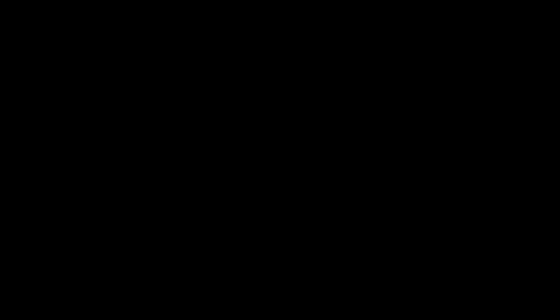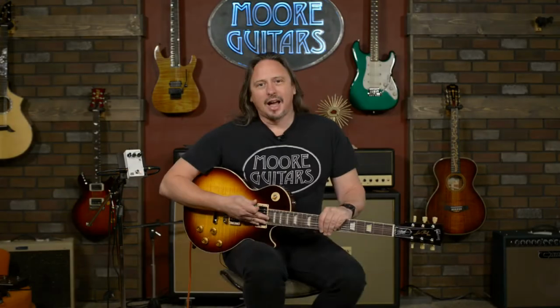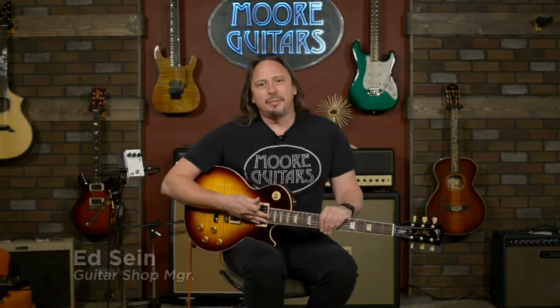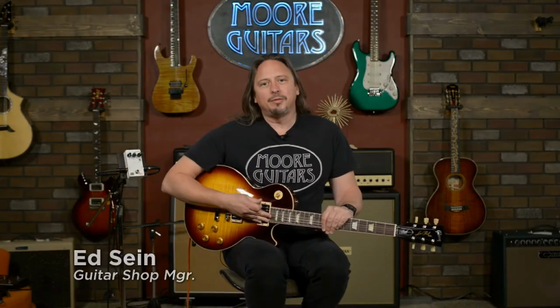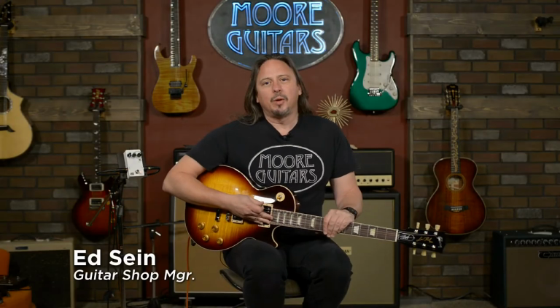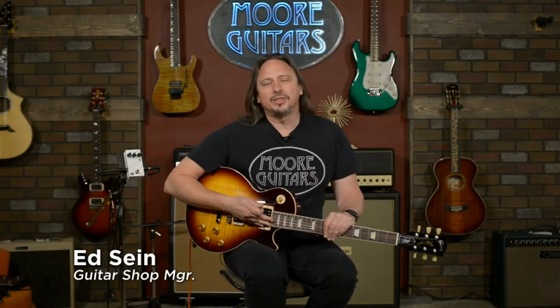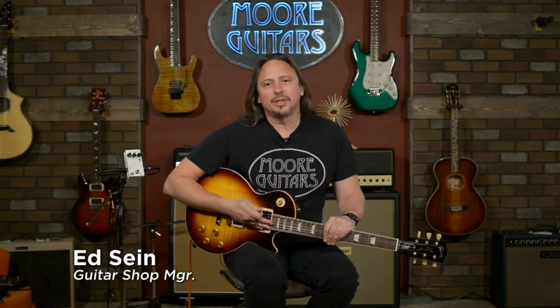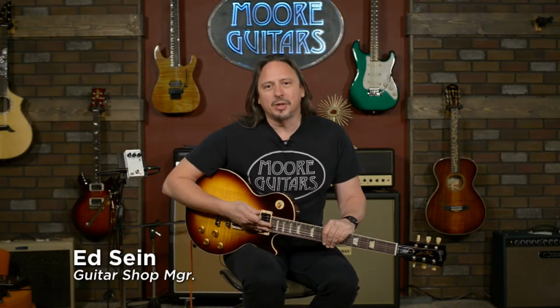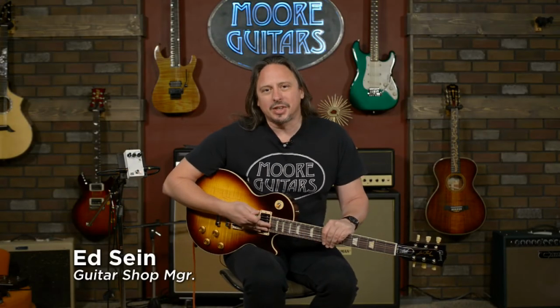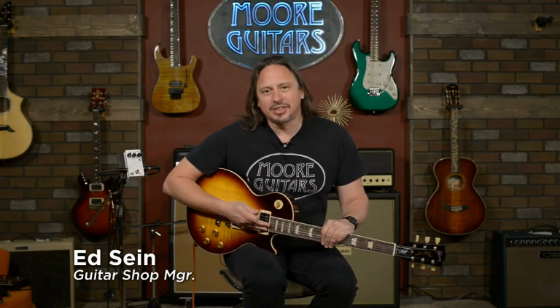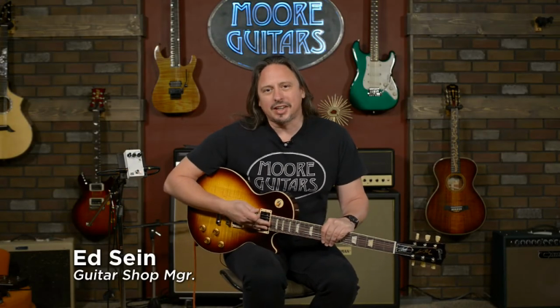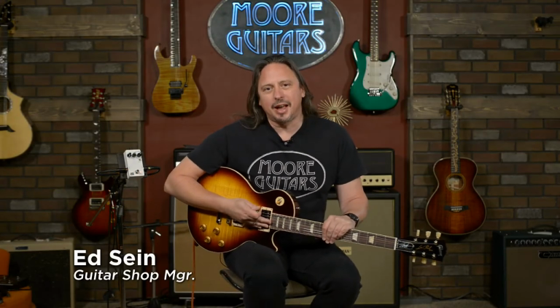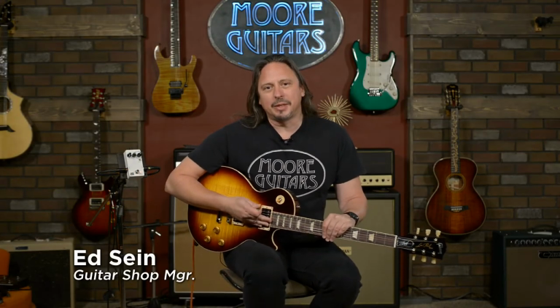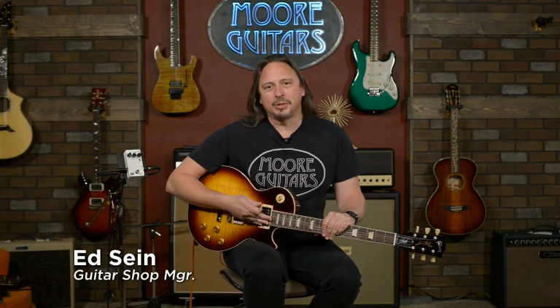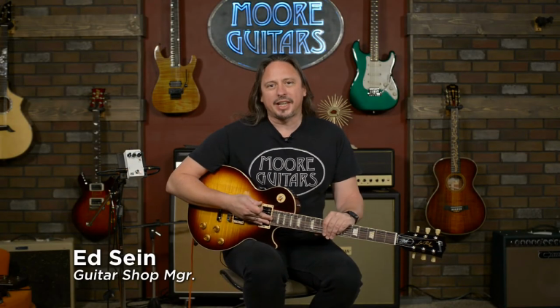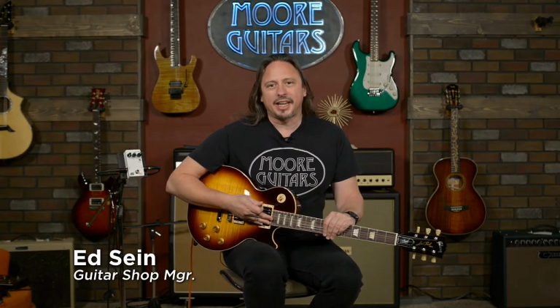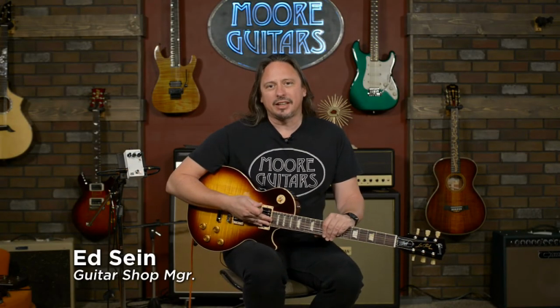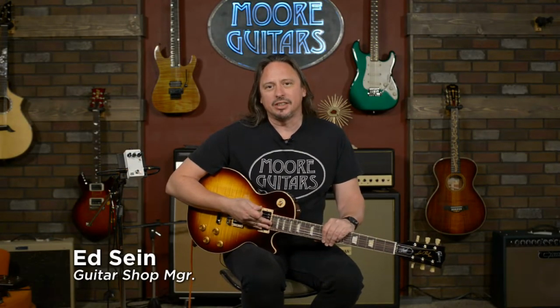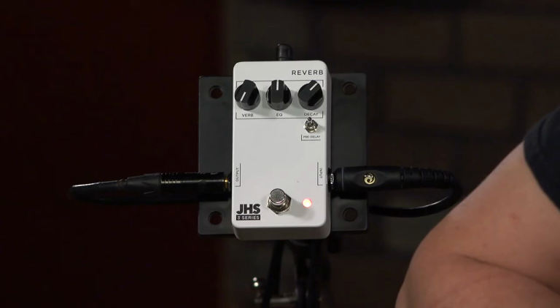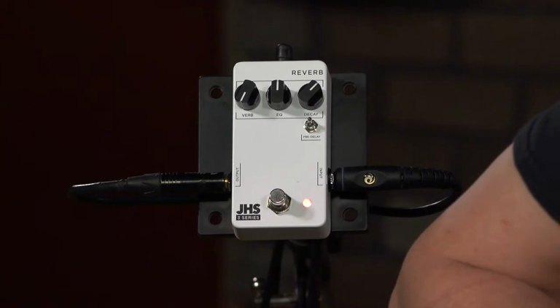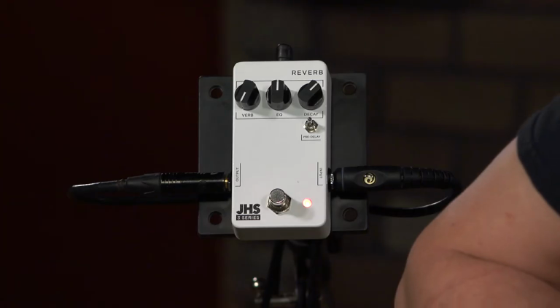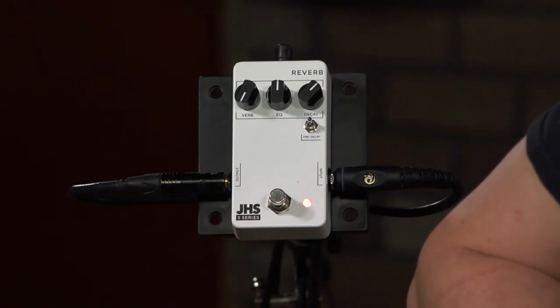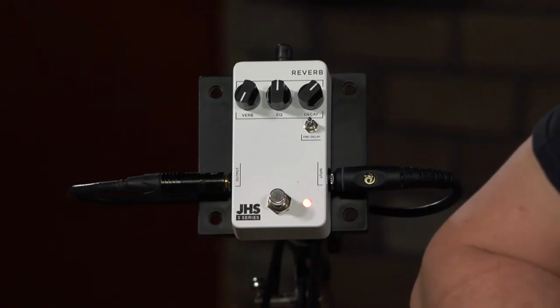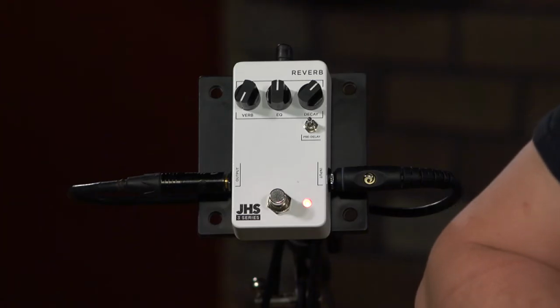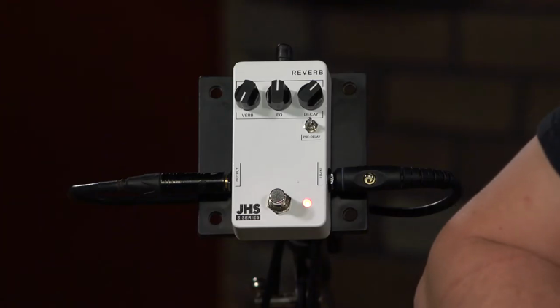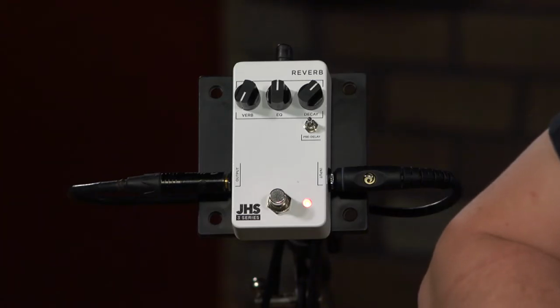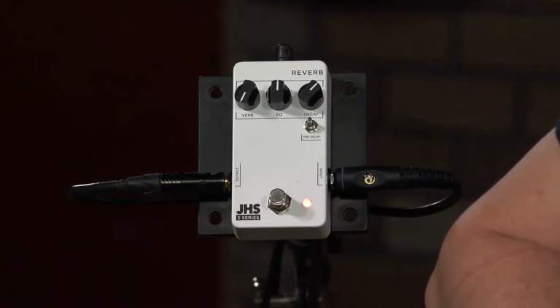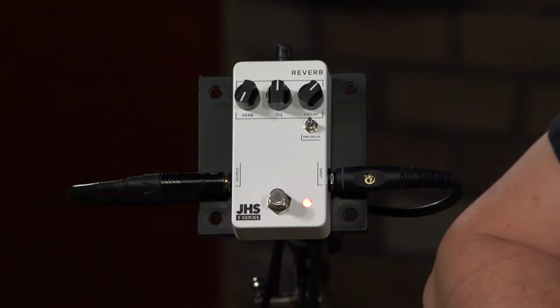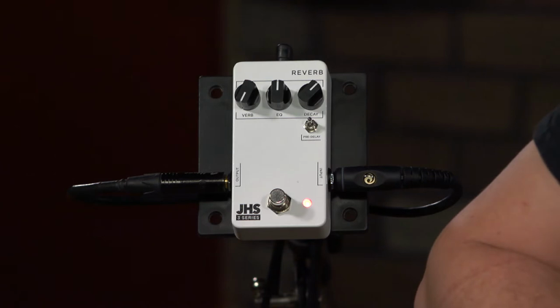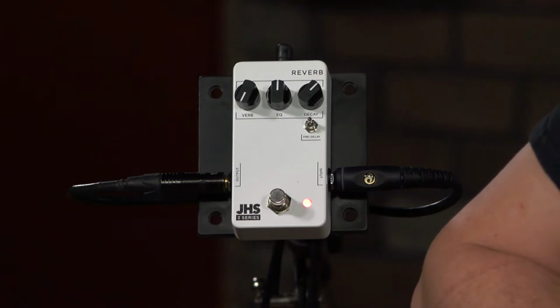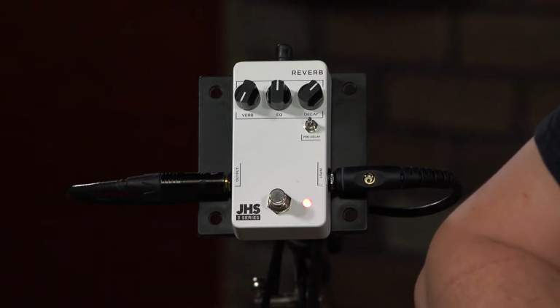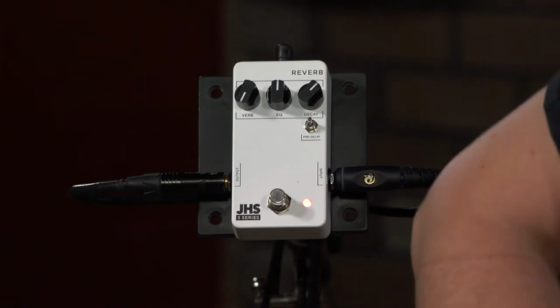Hi, I'm Ed from moremusicandmoreguitars.com, and we're checking out the new 3 Series JHS Reverb pedal.